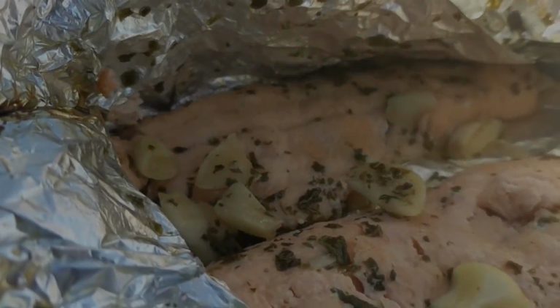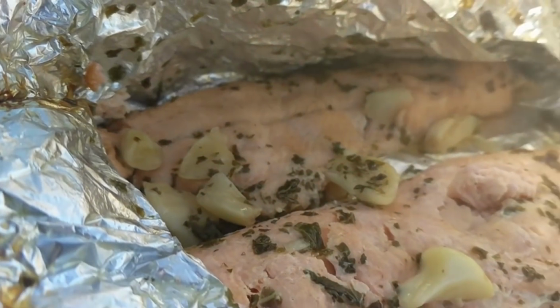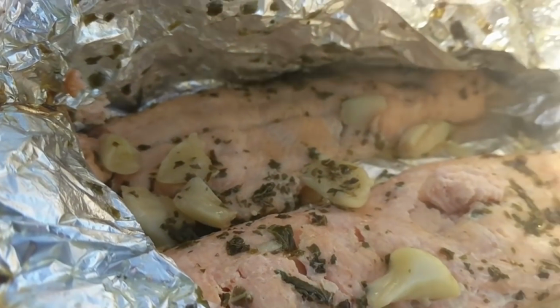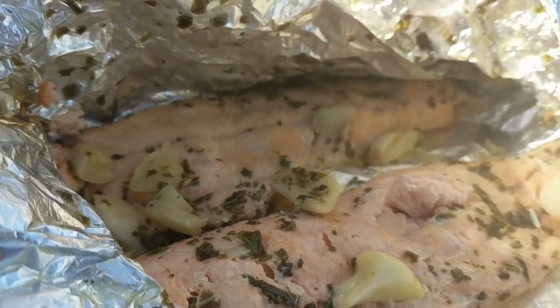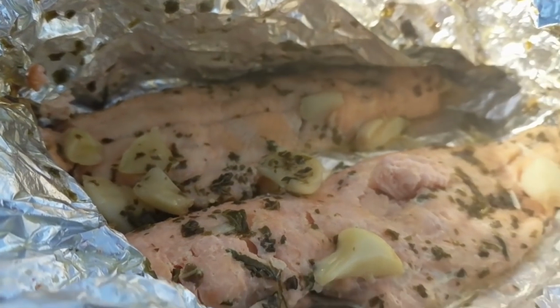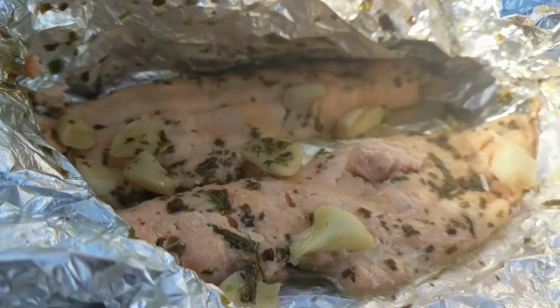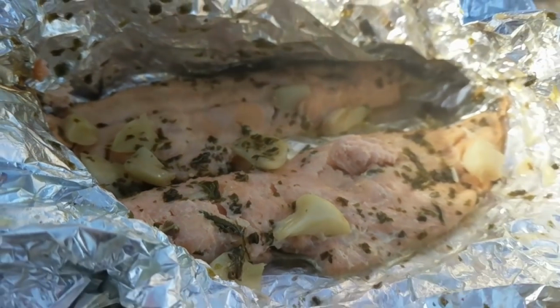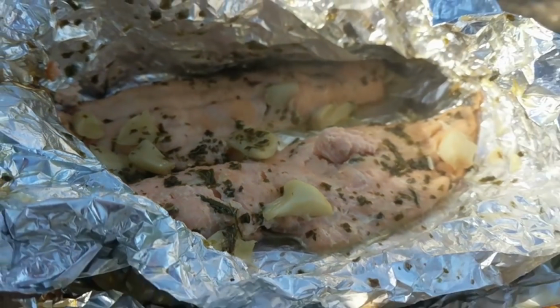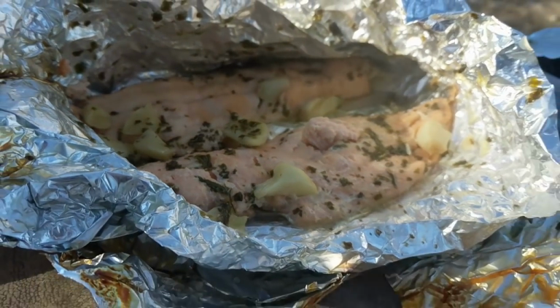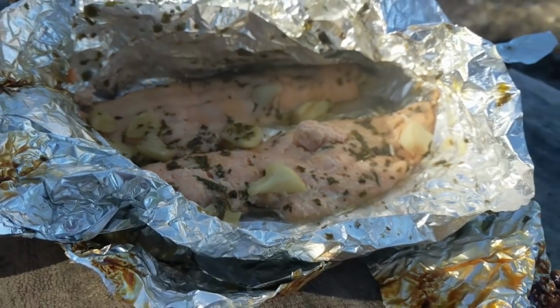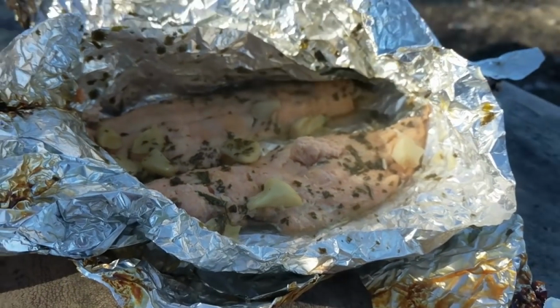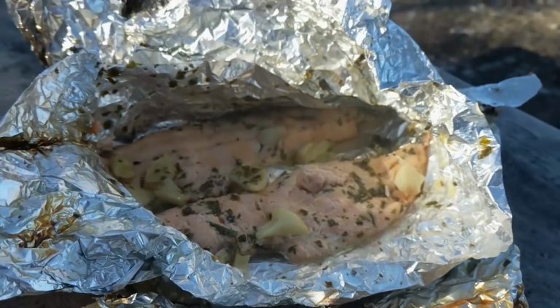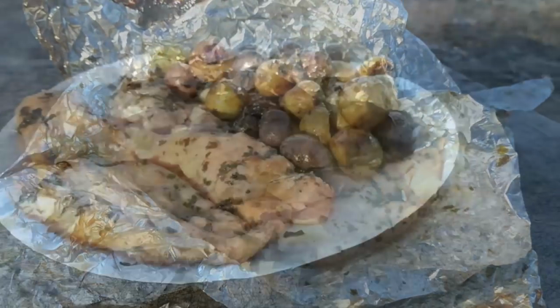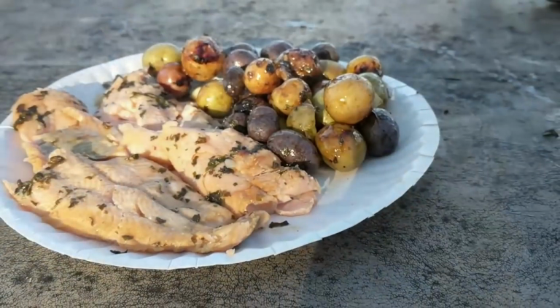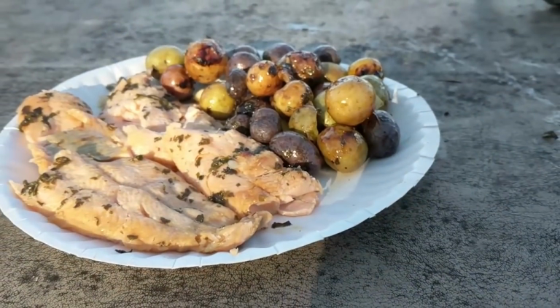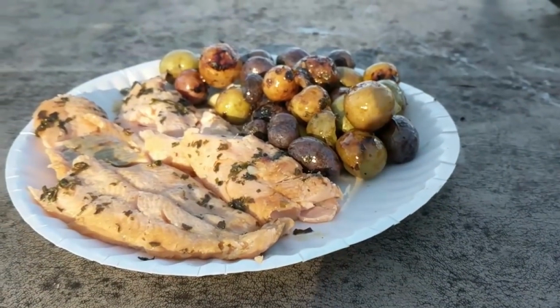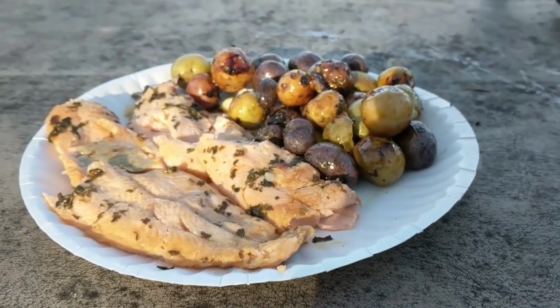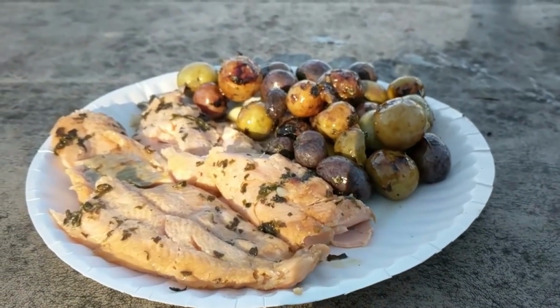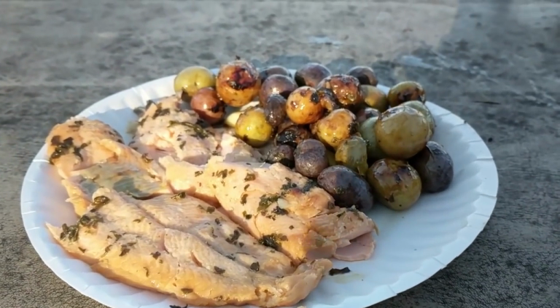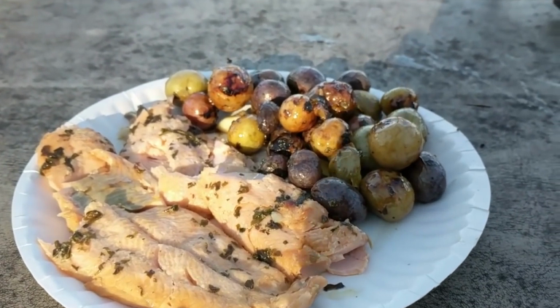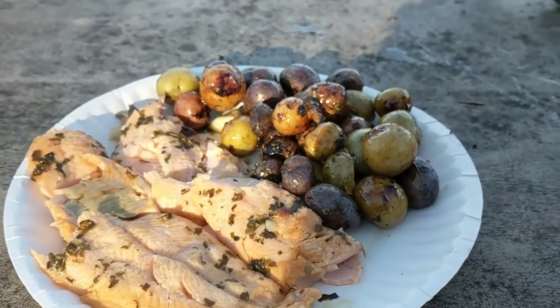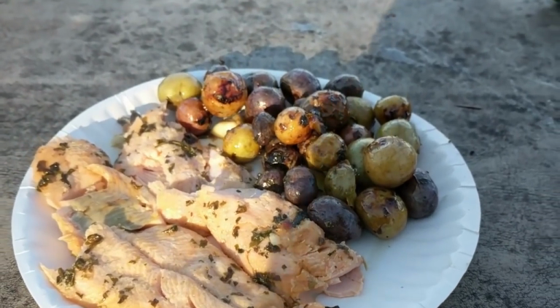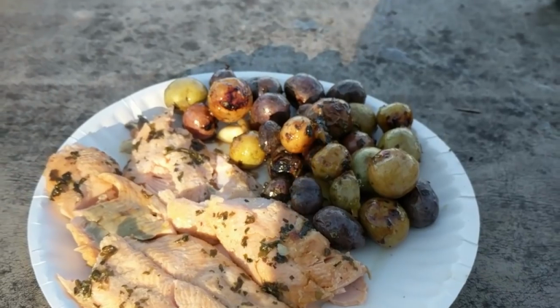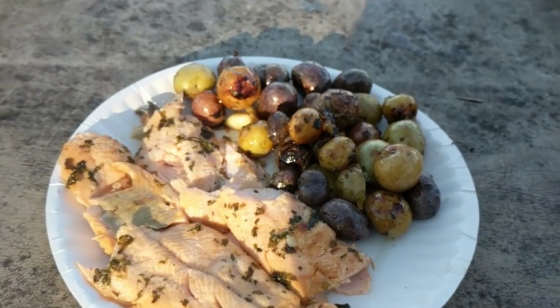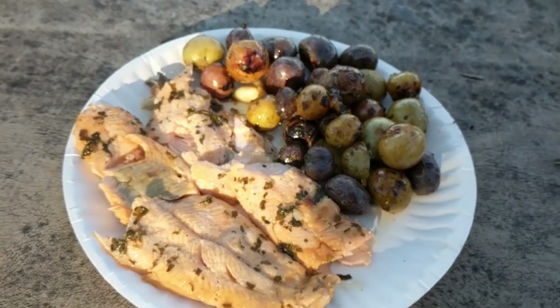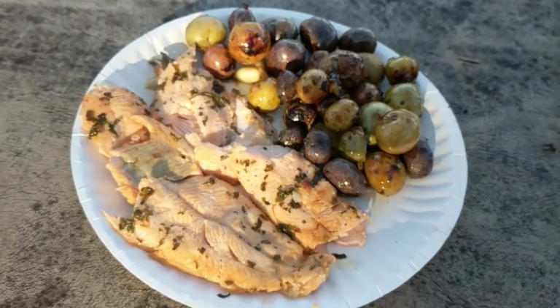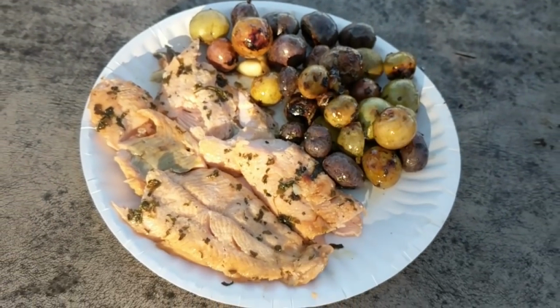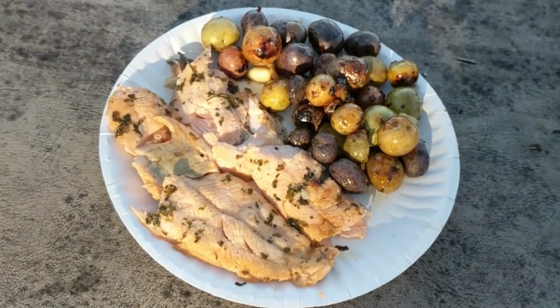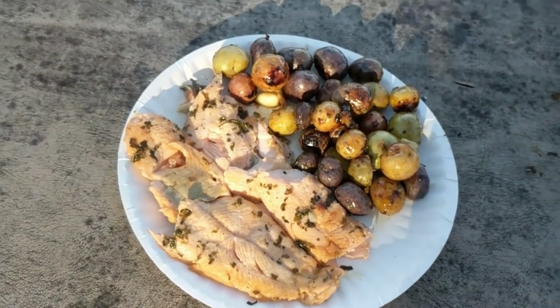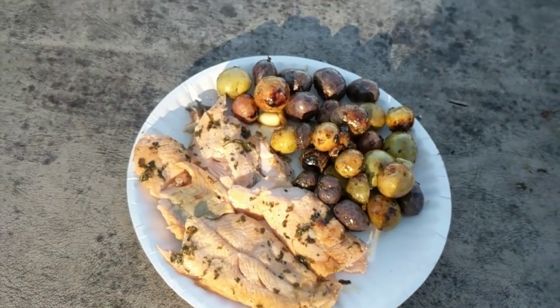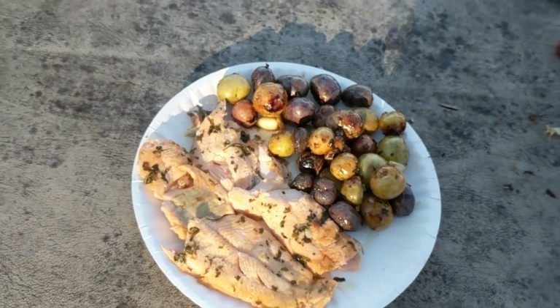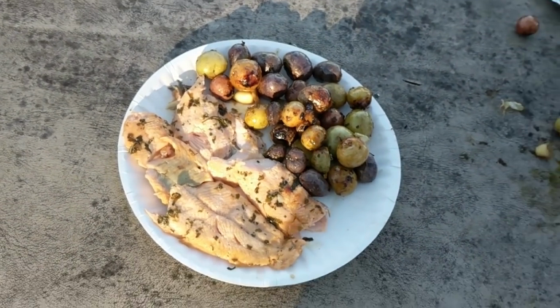That is gonna be amazing guys! Pretty epic looking plate there, cannot wait to tear into it.